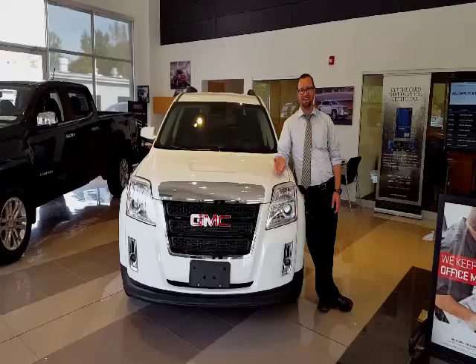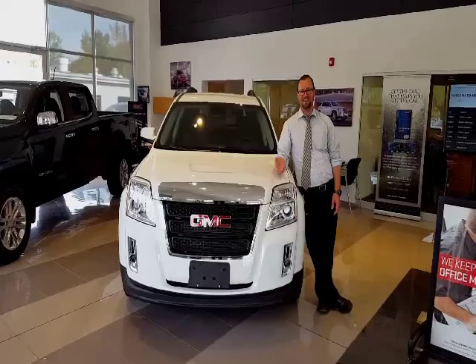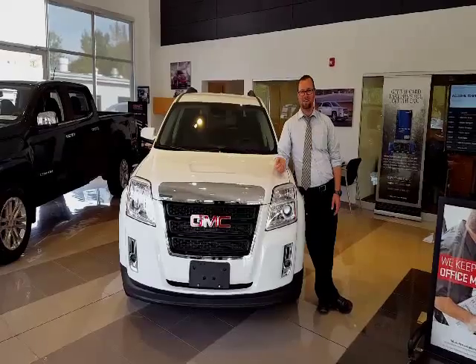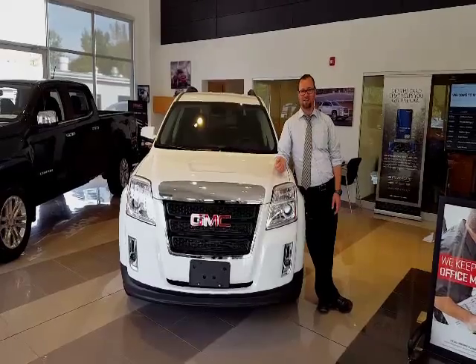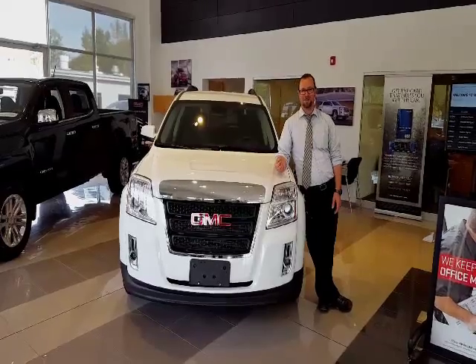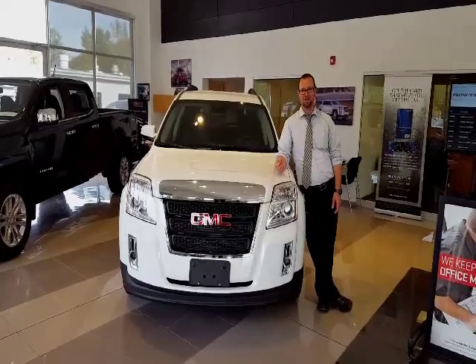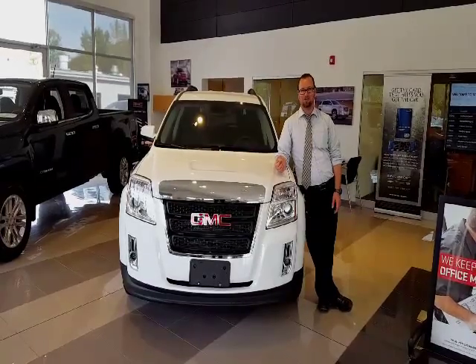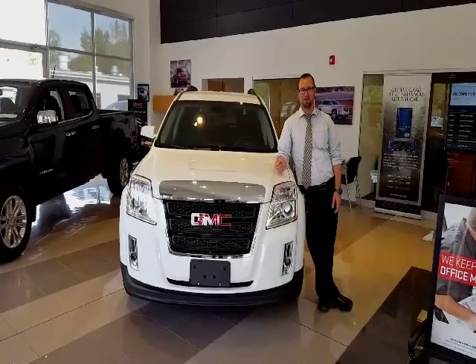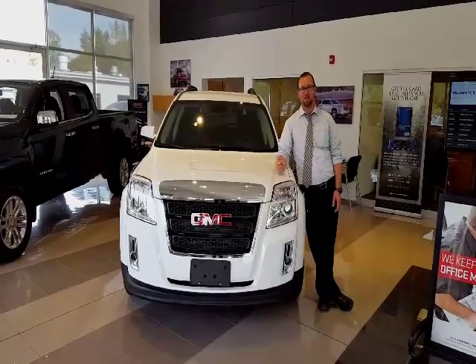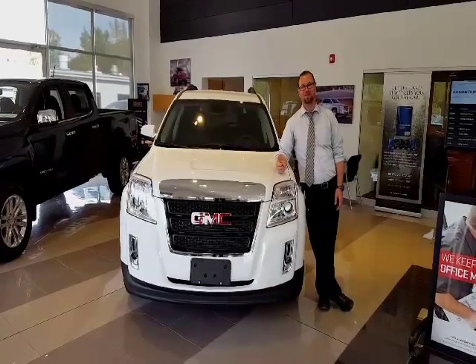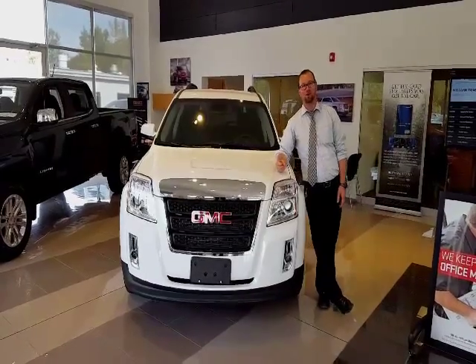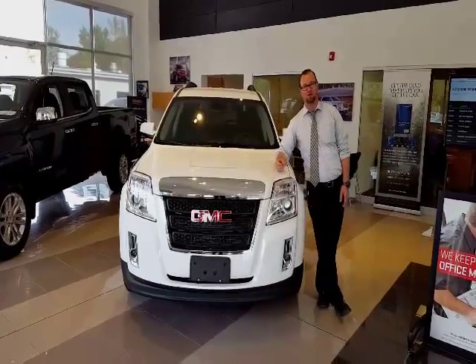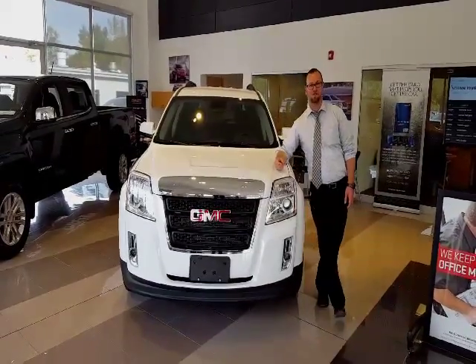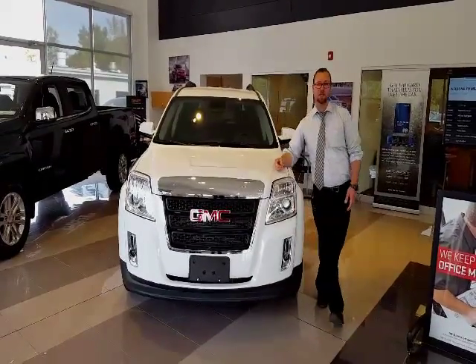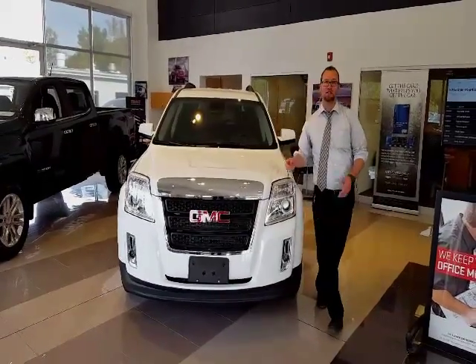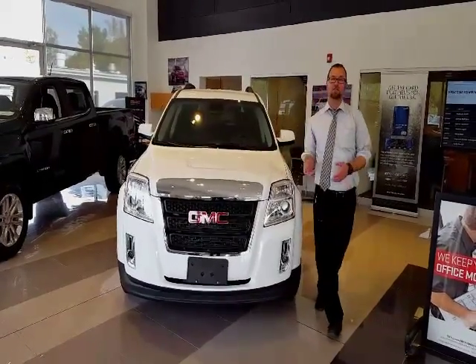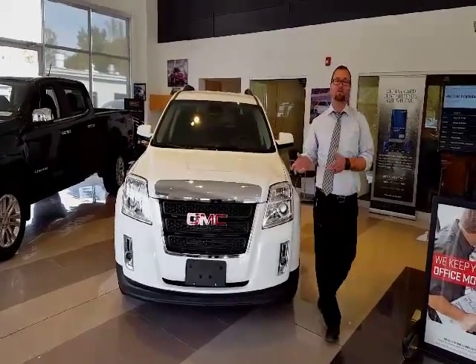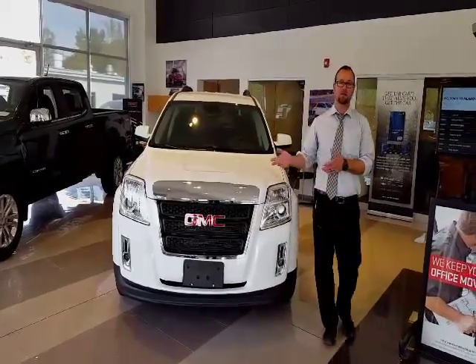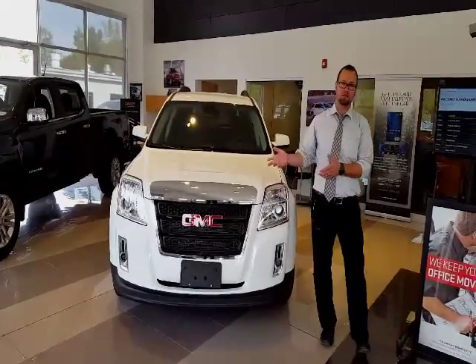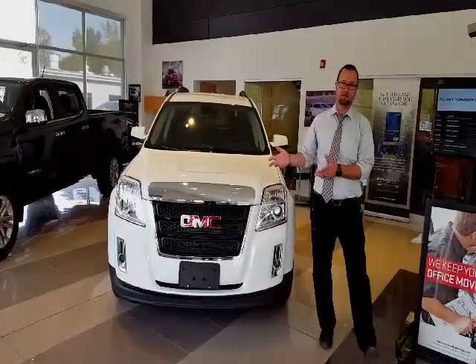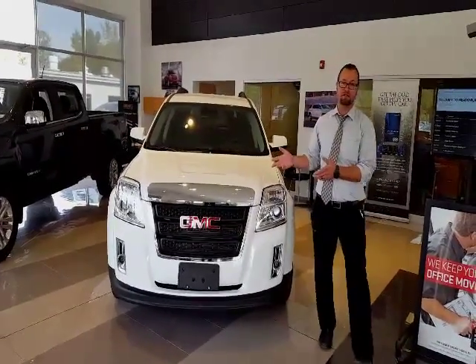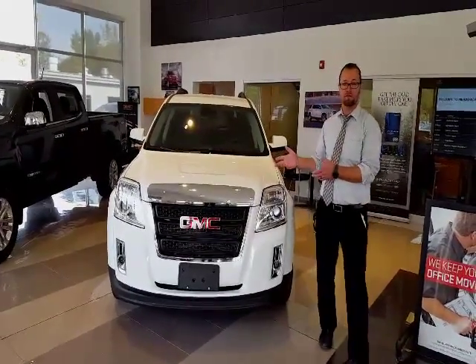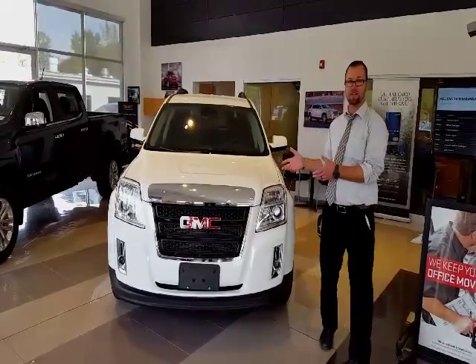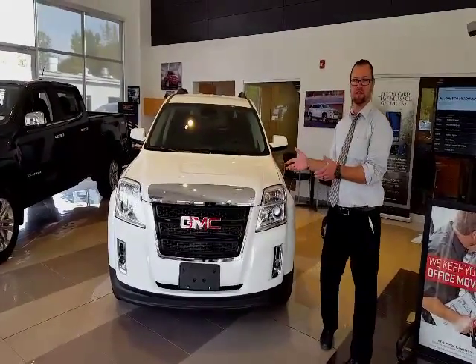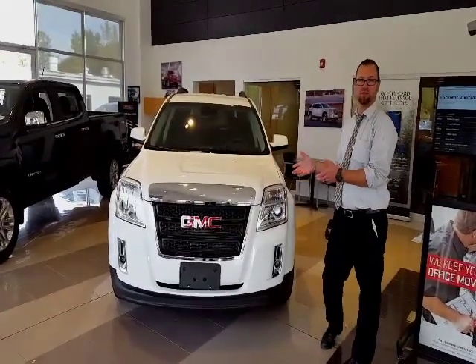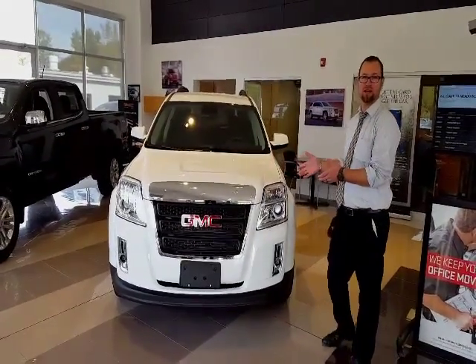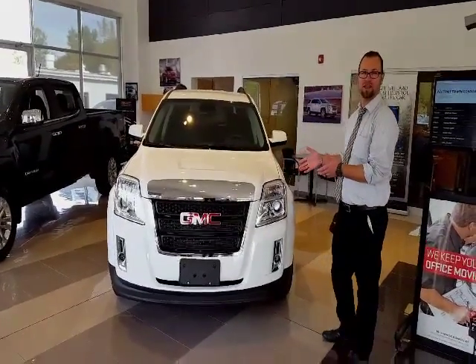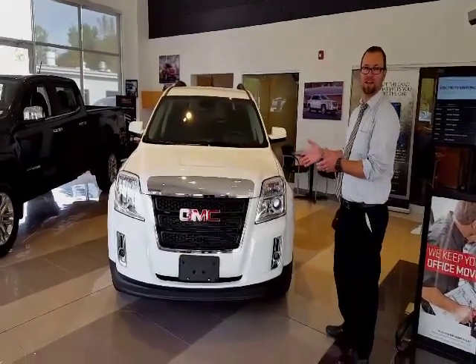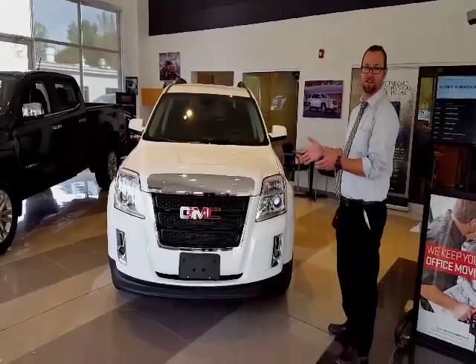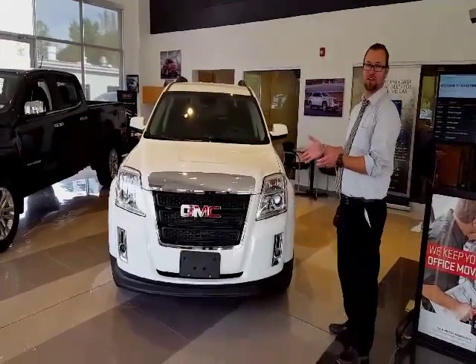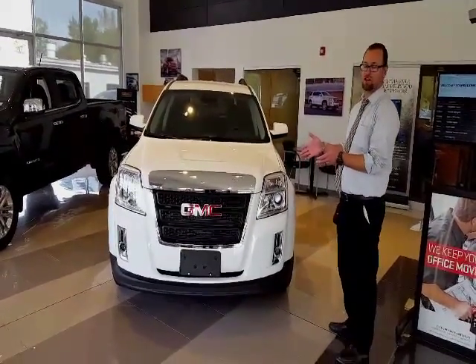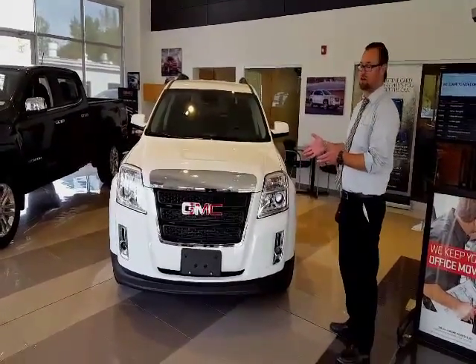Elijah here over at Meadowland and Carmel. Today I'd like to tell you about a 2015 Terrain SLE2.